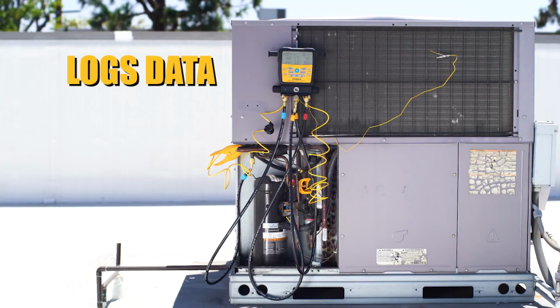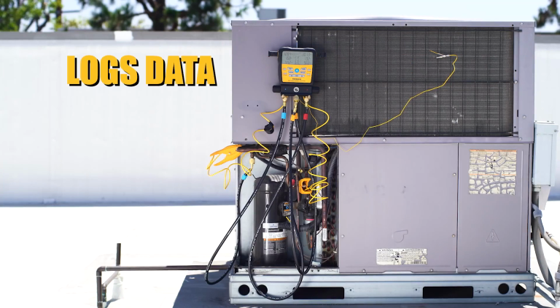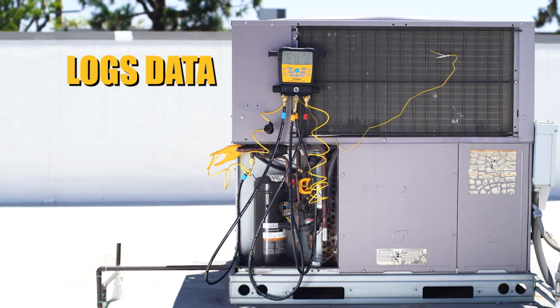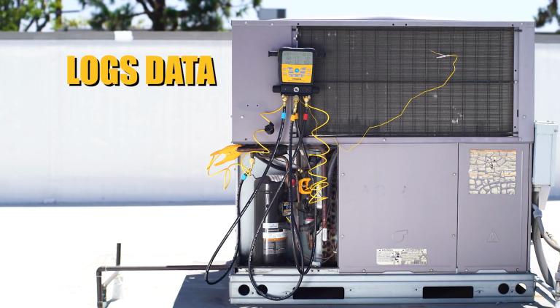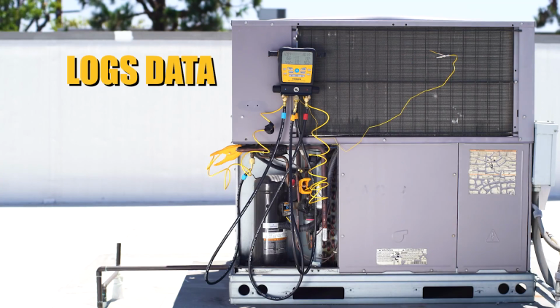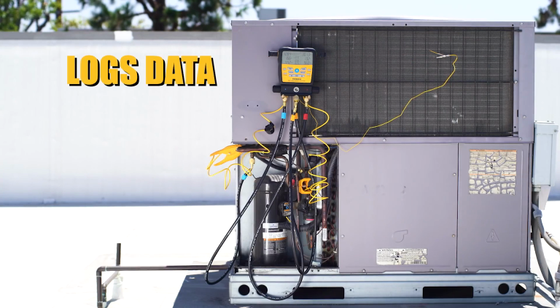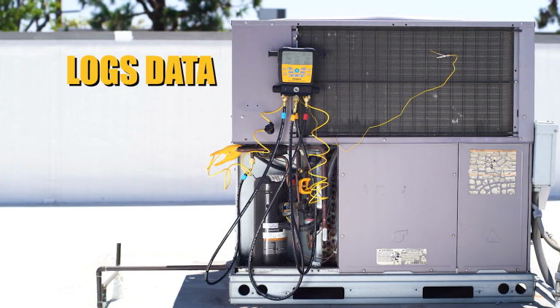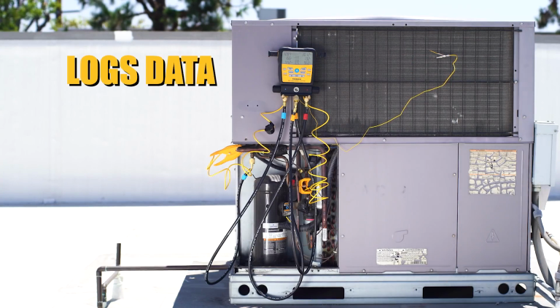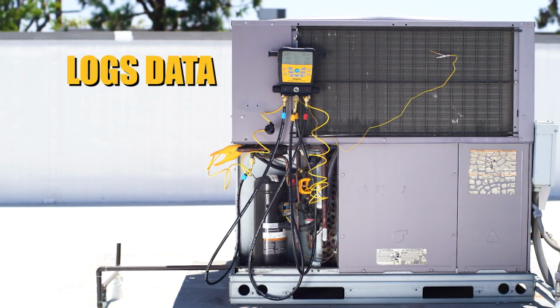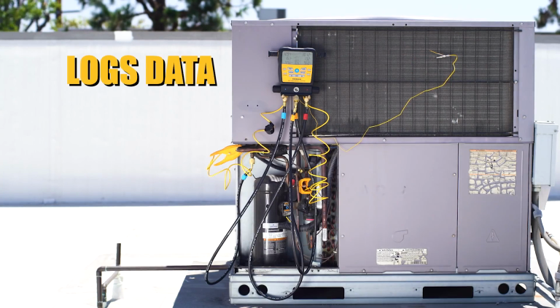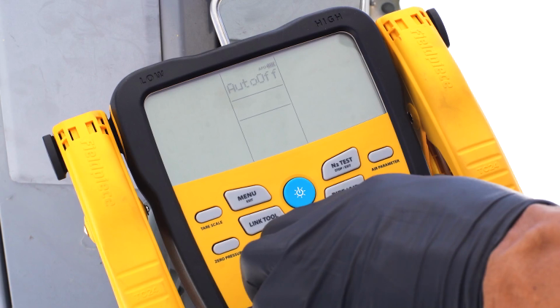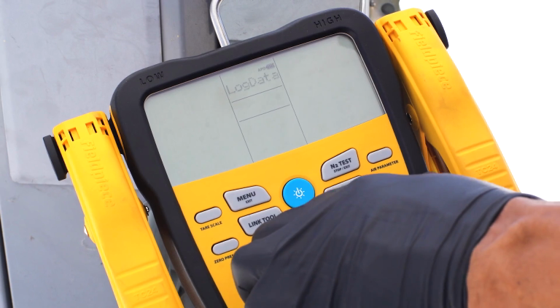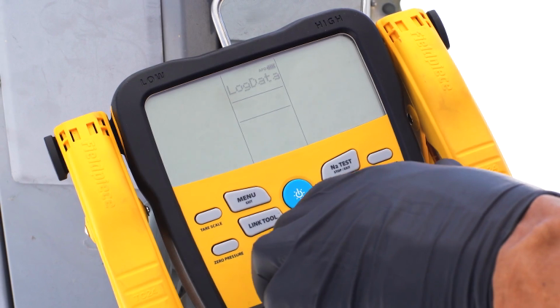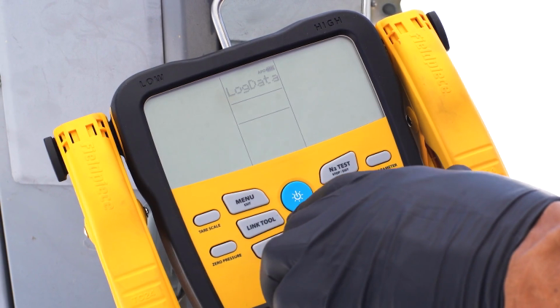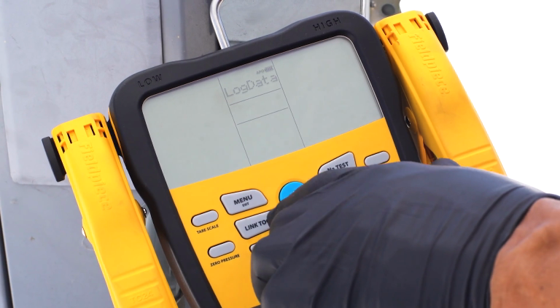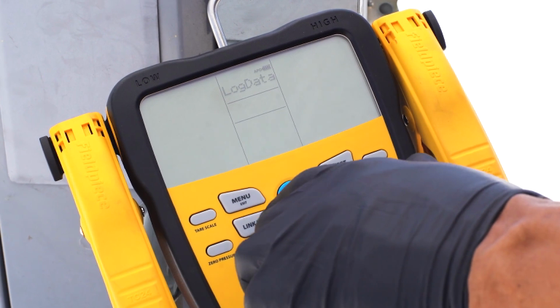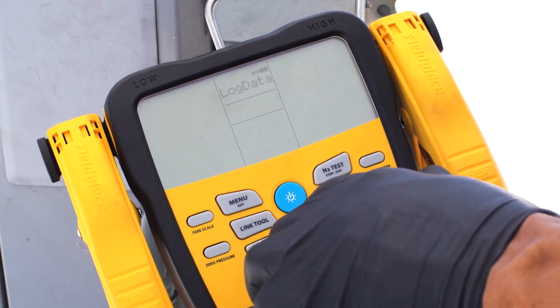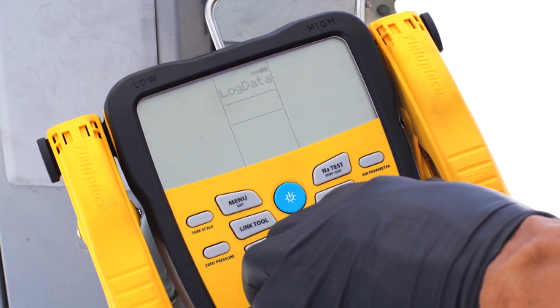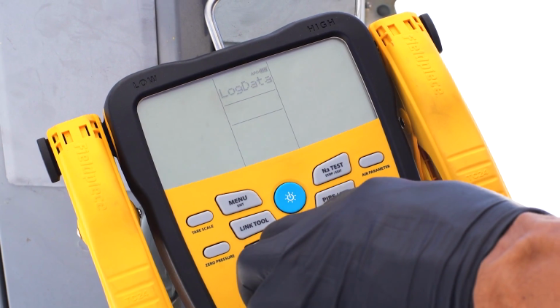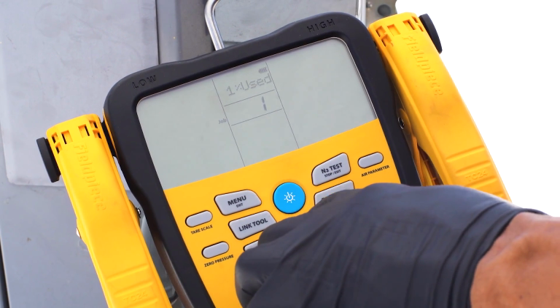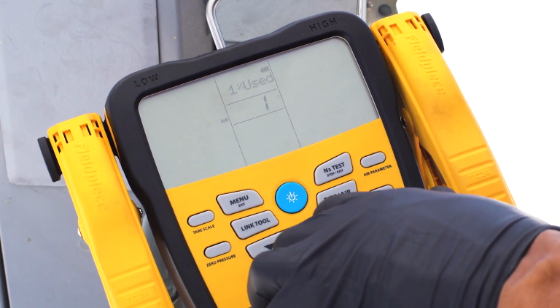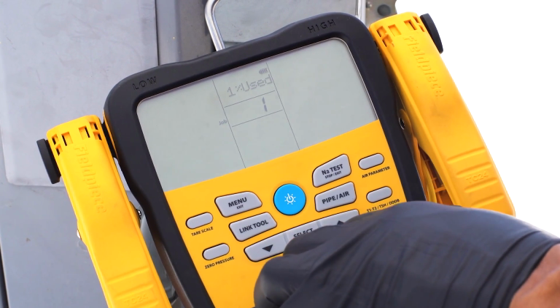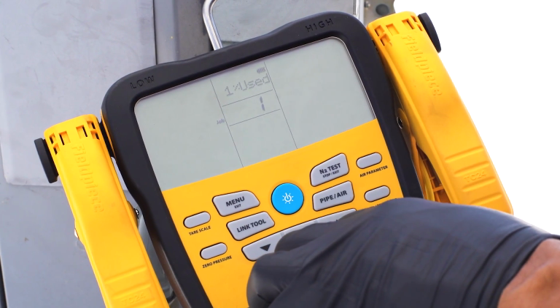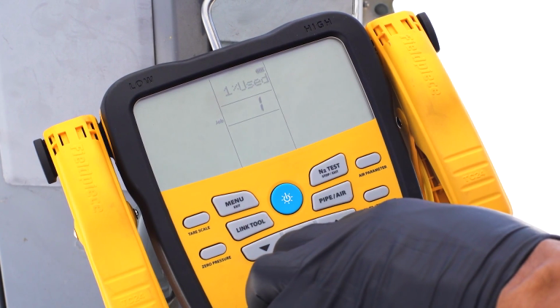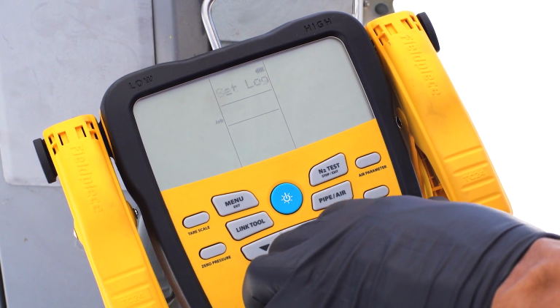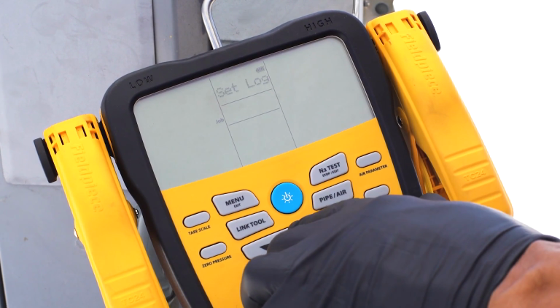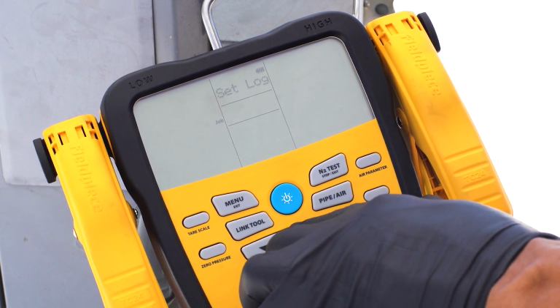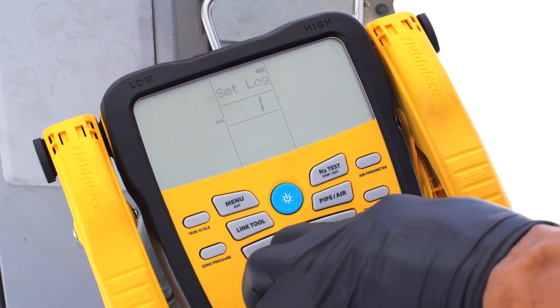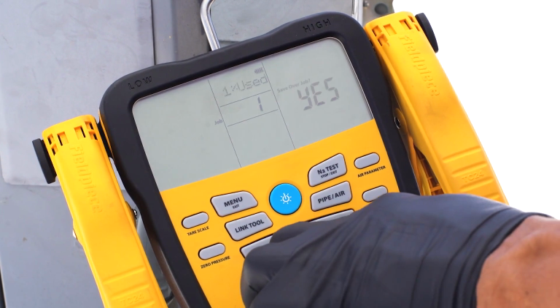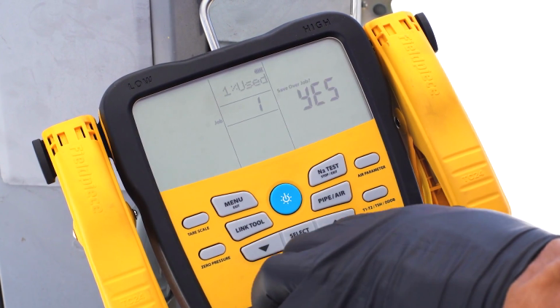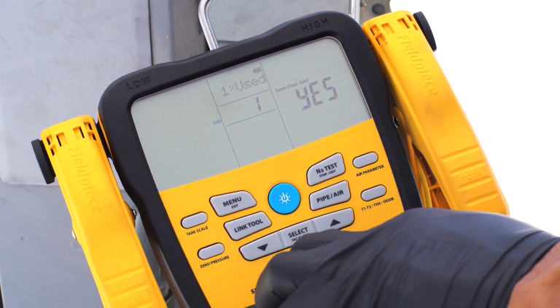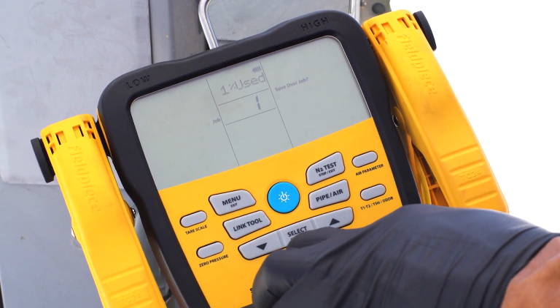Need to monitor a system over time? S-Man can log 168 hours of data and store up to 9 jobs.